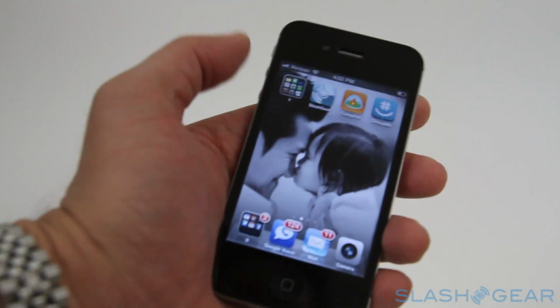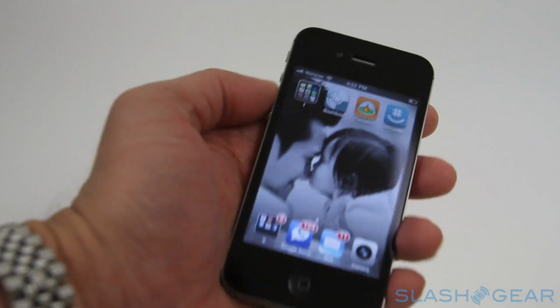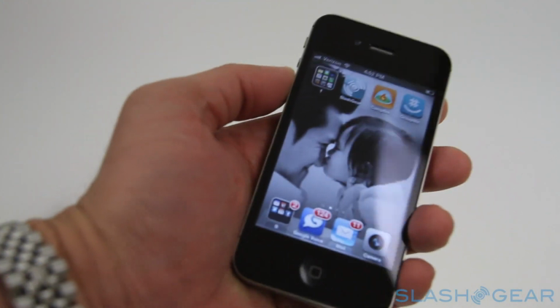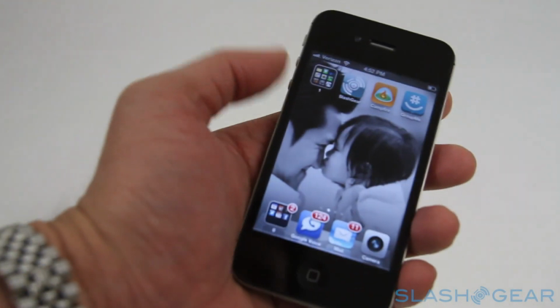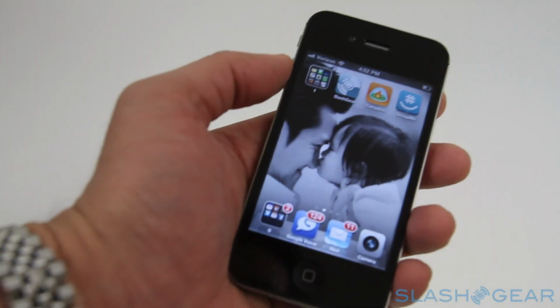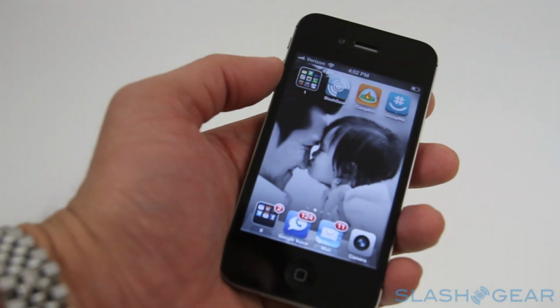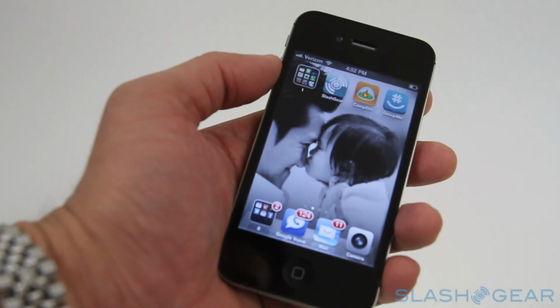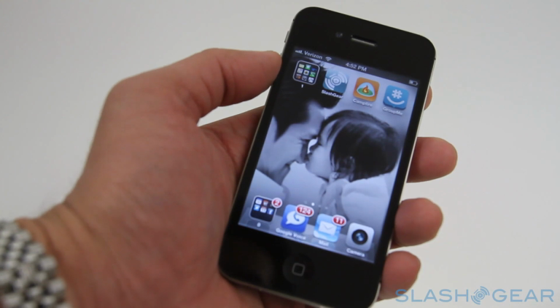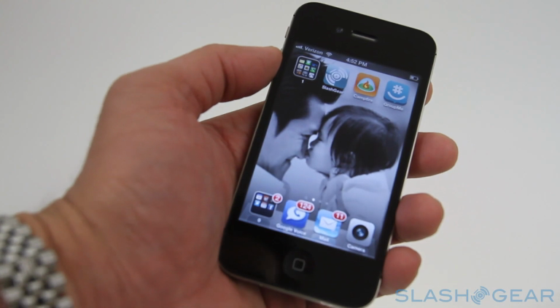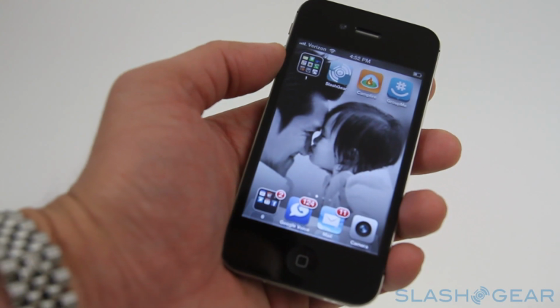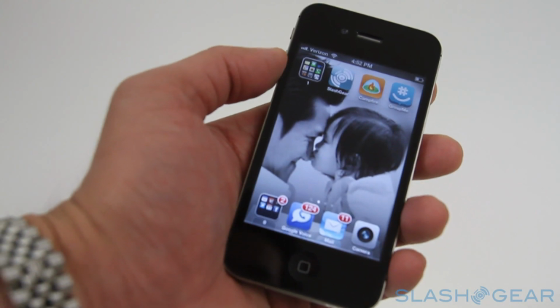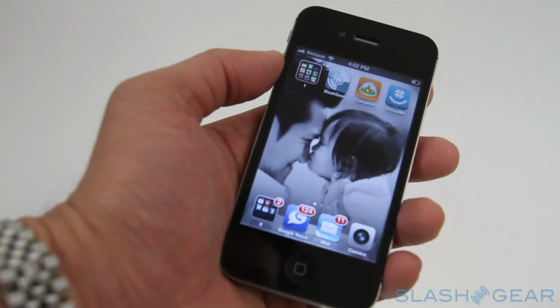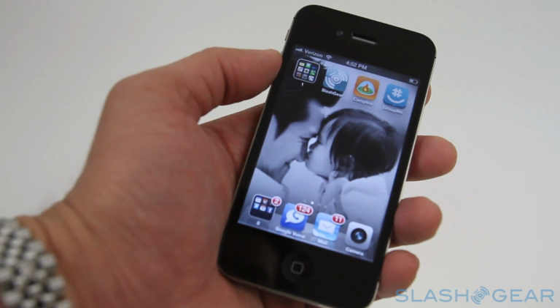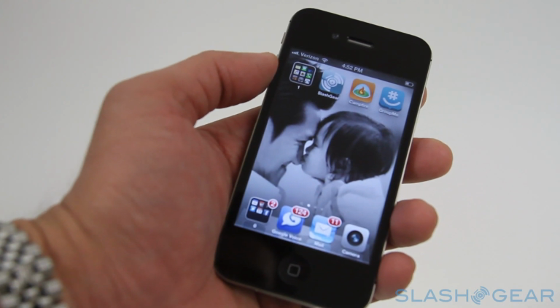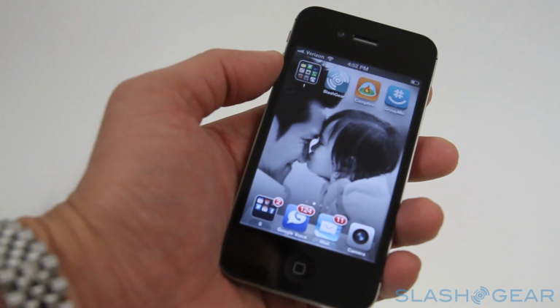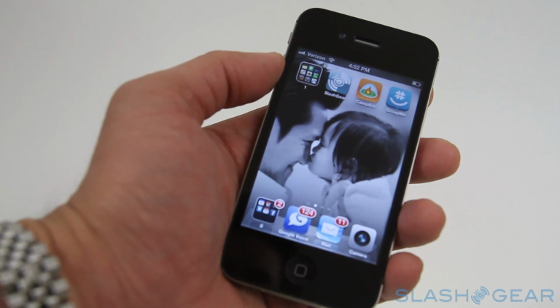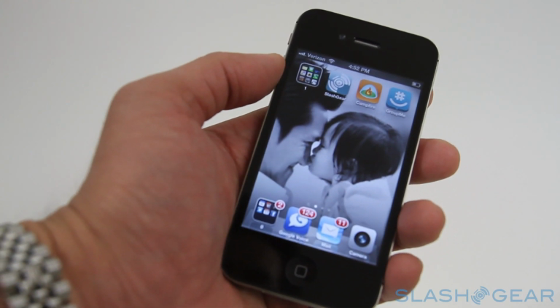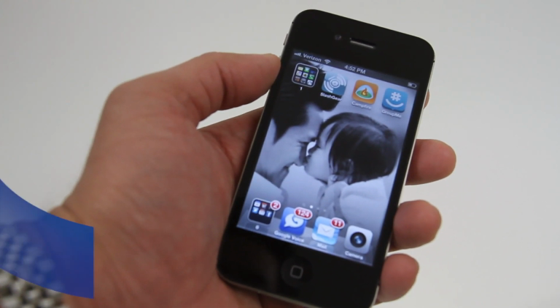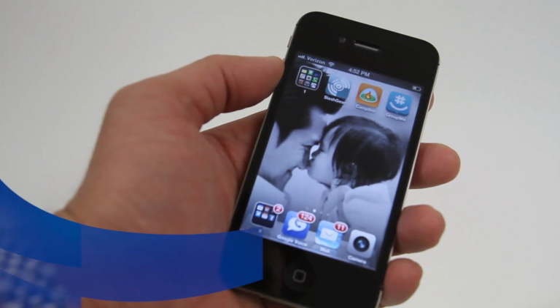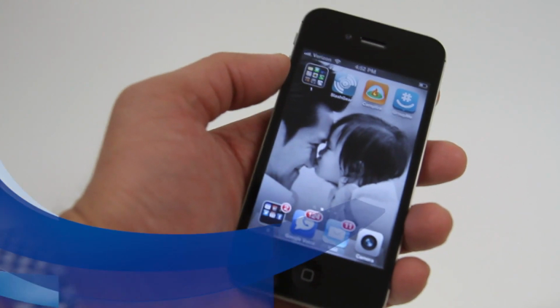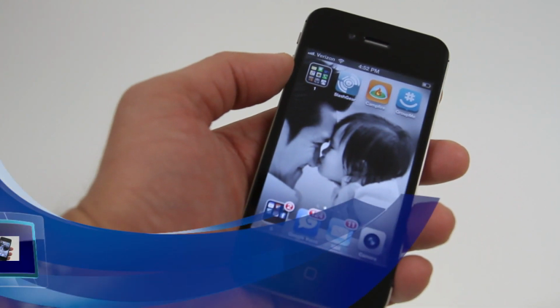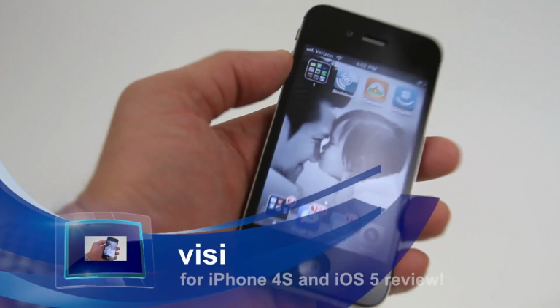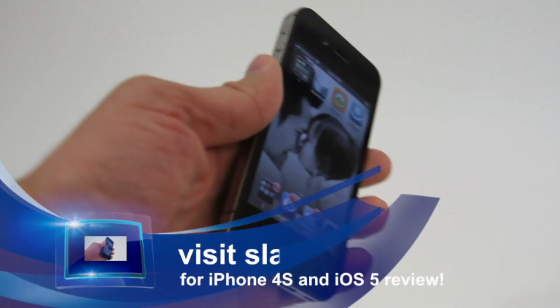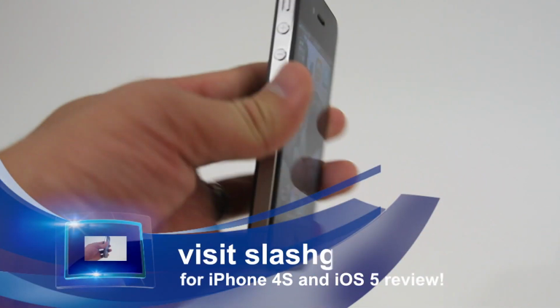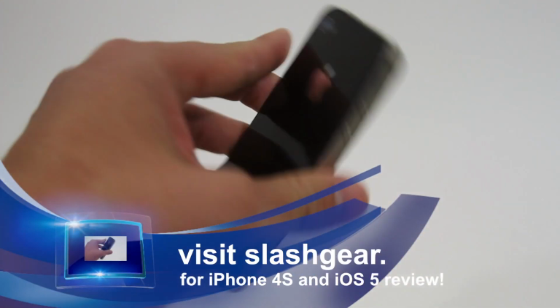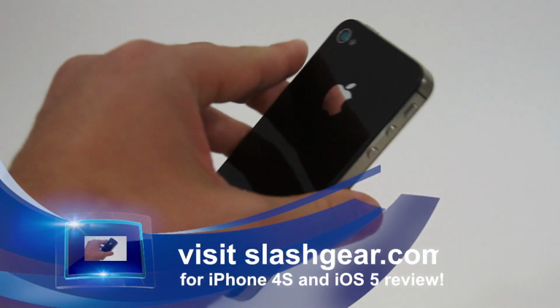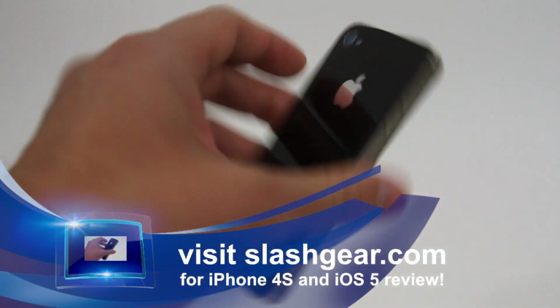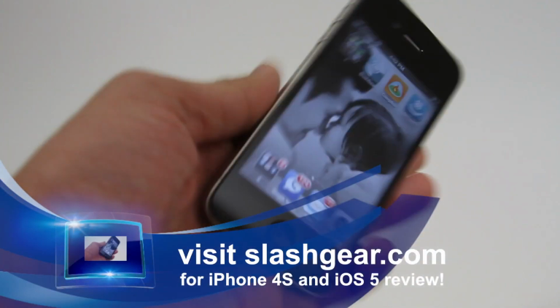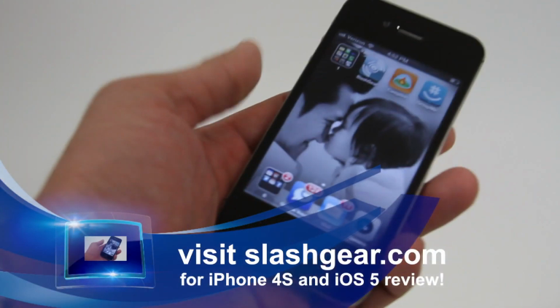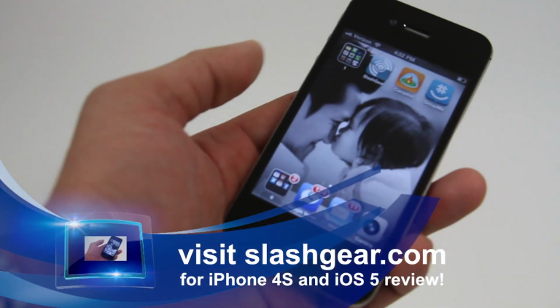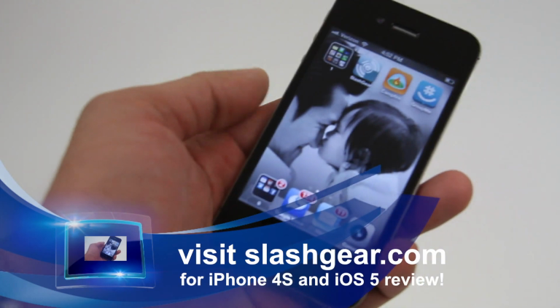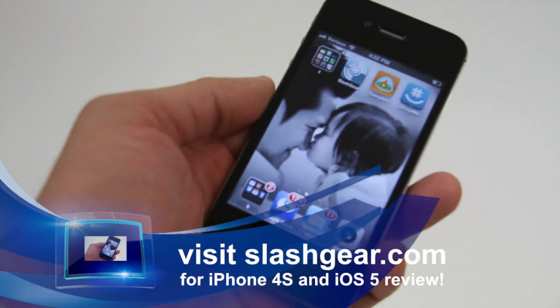That's how powerful the iPhone 4S is. Hope you check out my review on SlashGear.com, and thanks for watching.